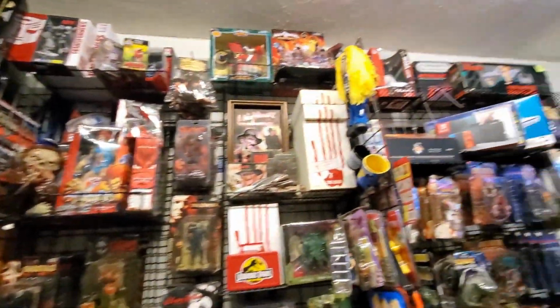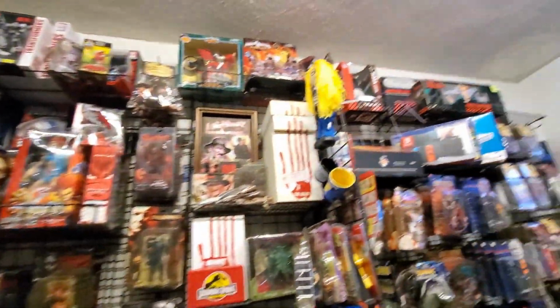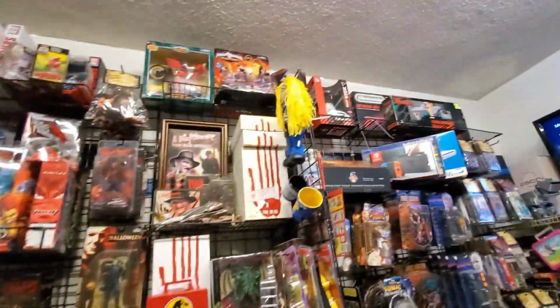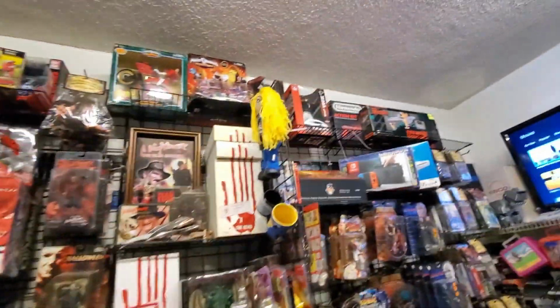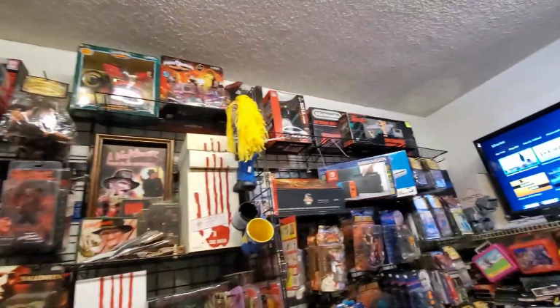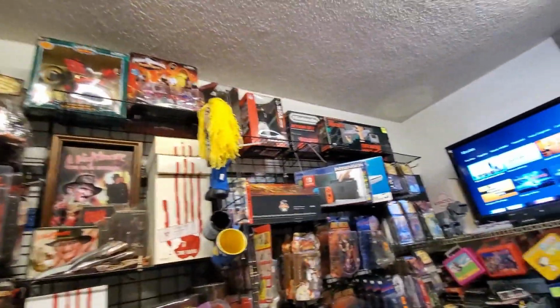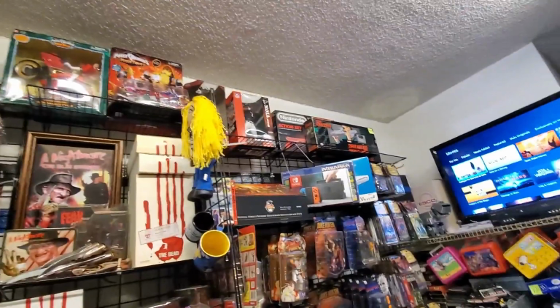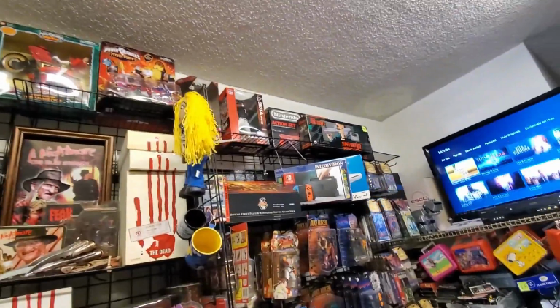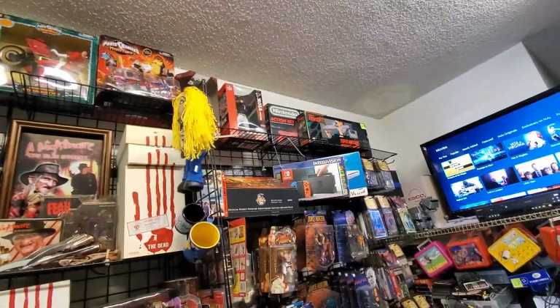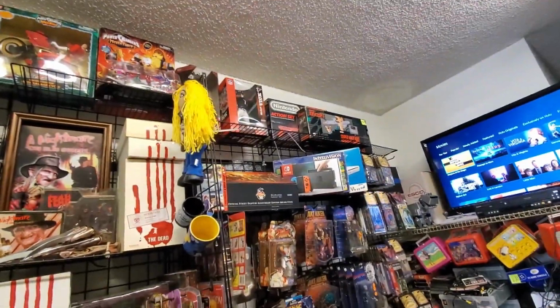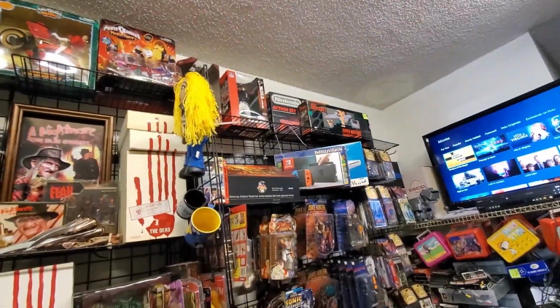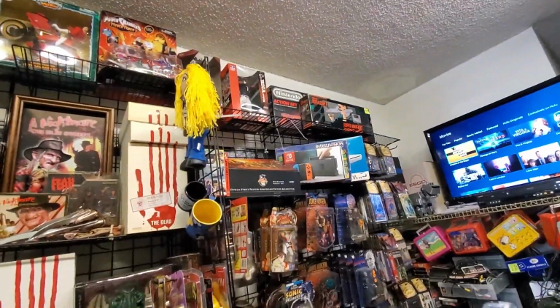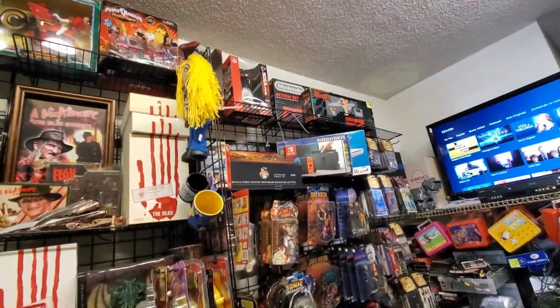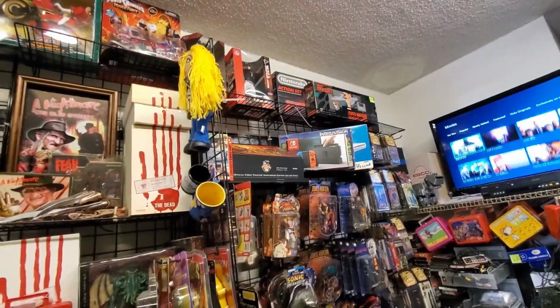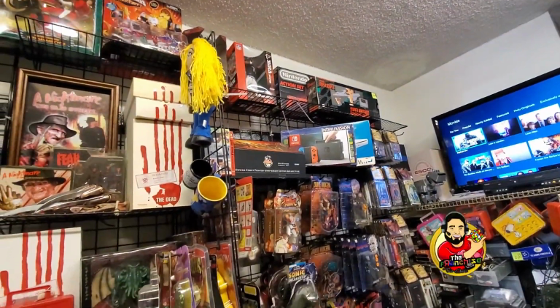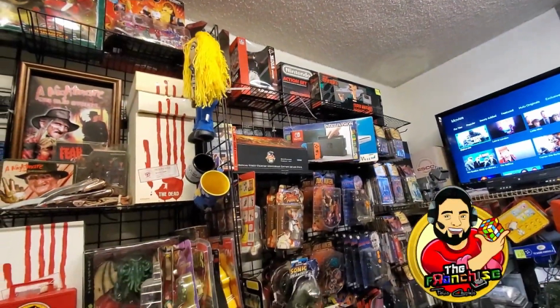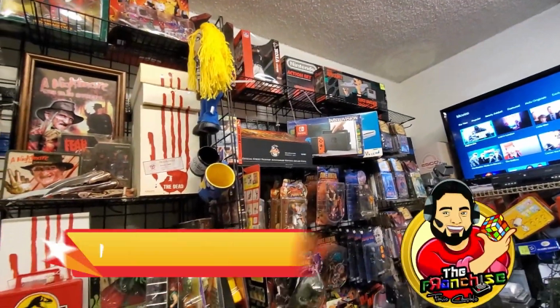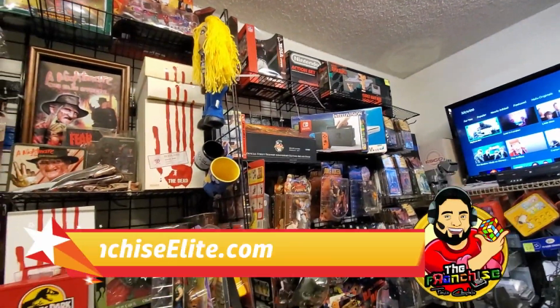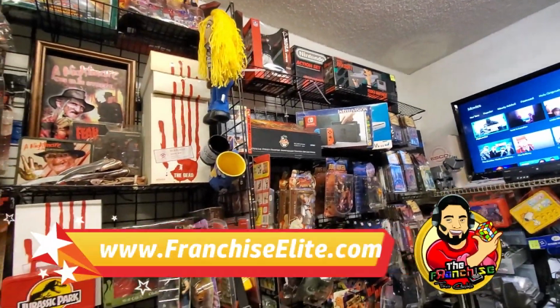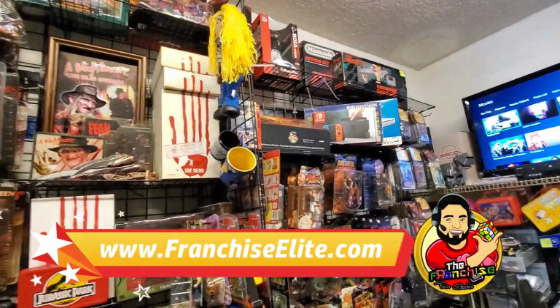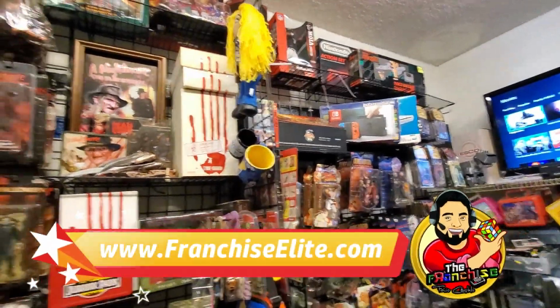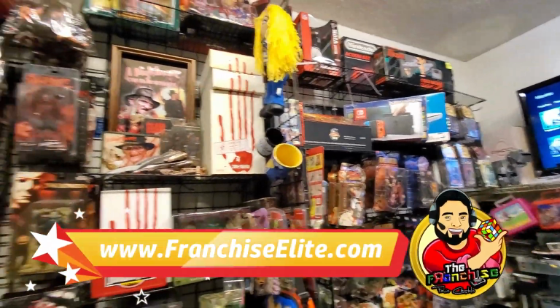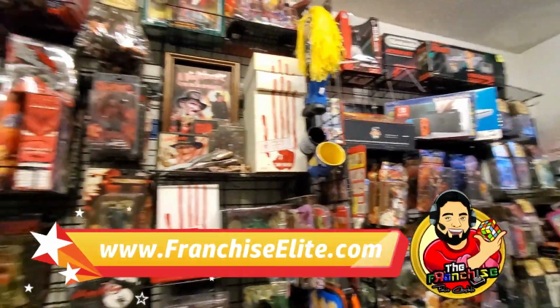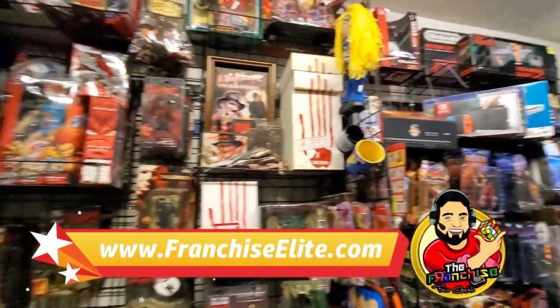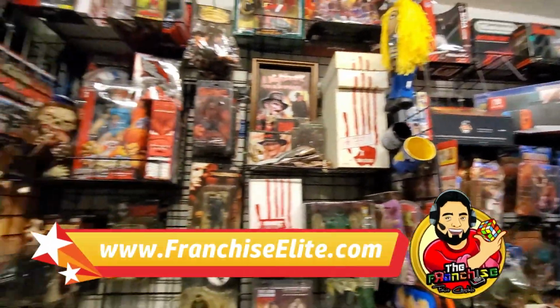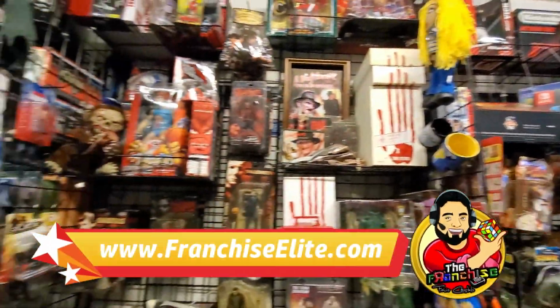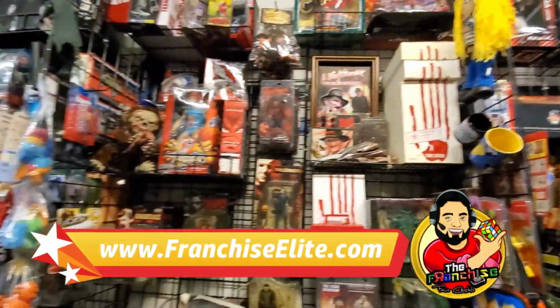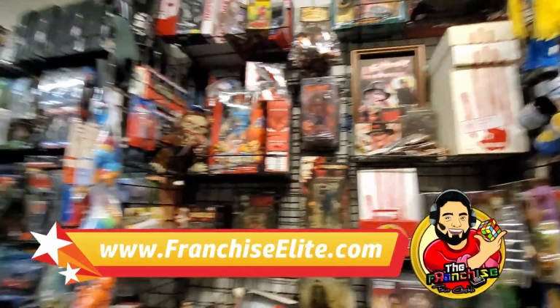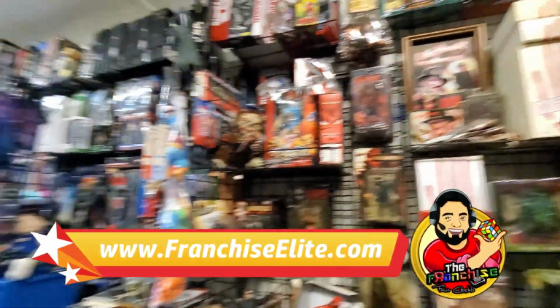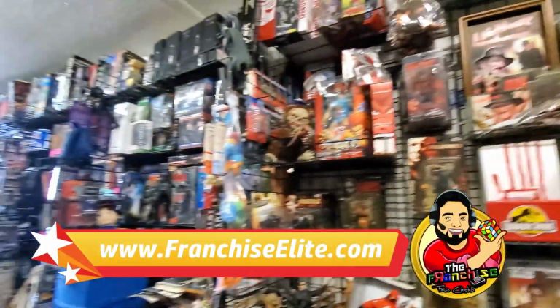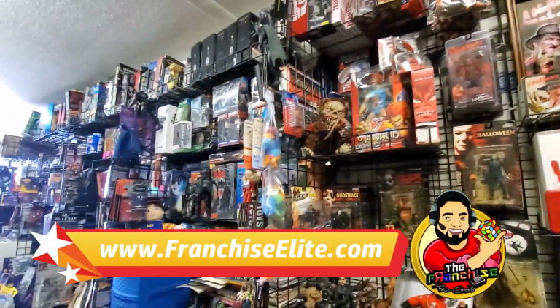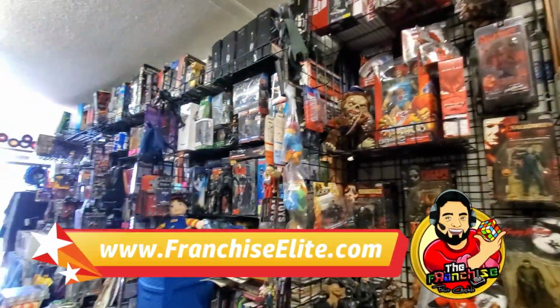They have LJN wrestling figures, lunch boxes — you name it, they had it. There was a ton of stuff.